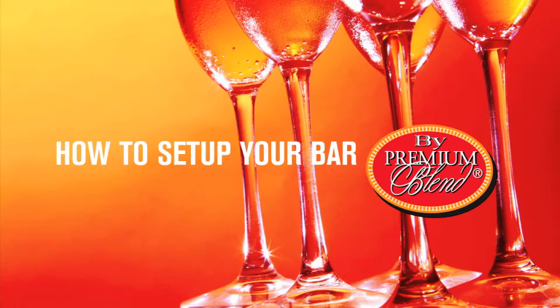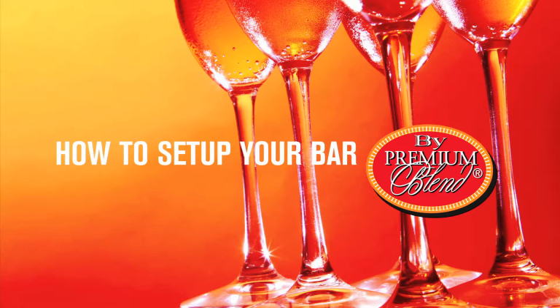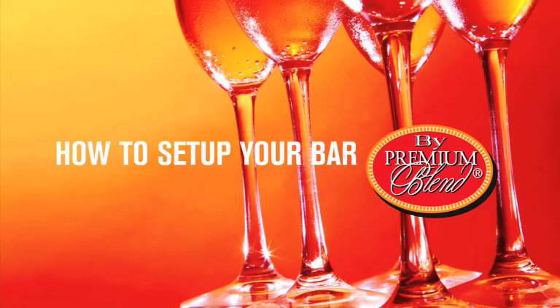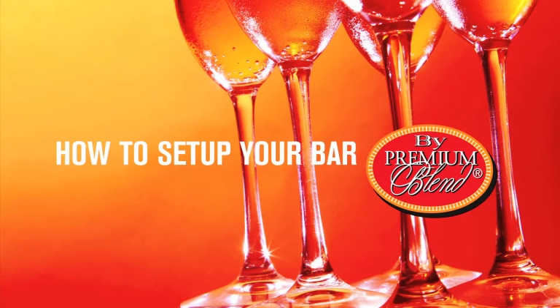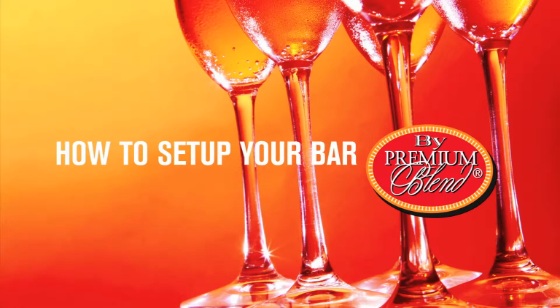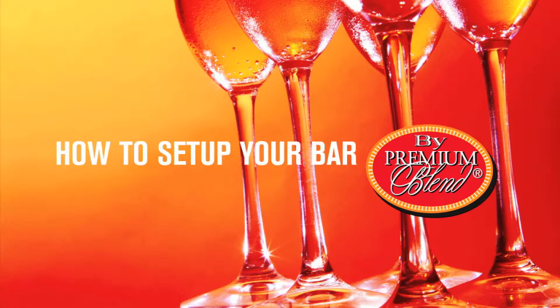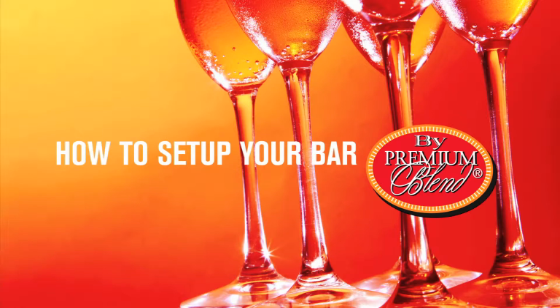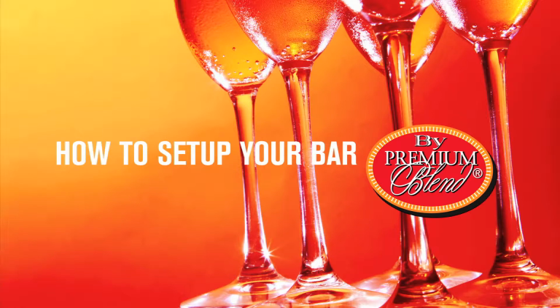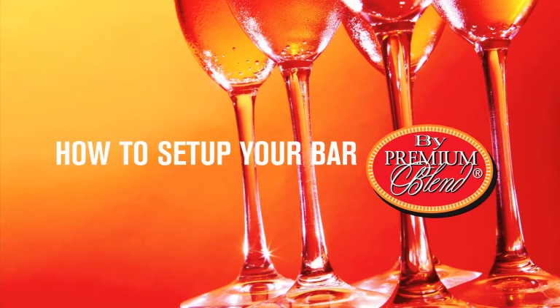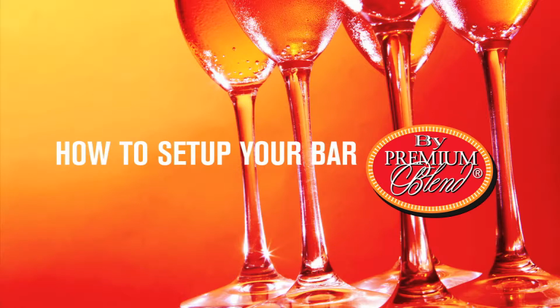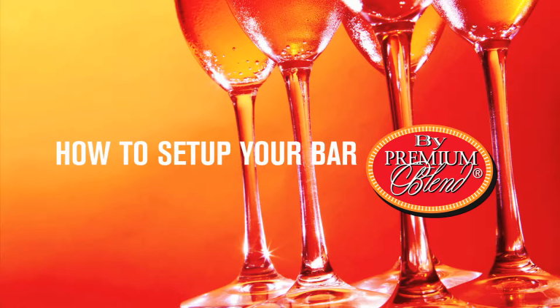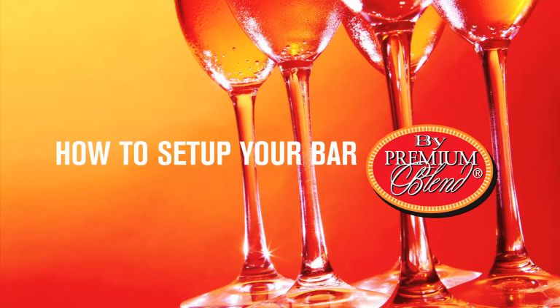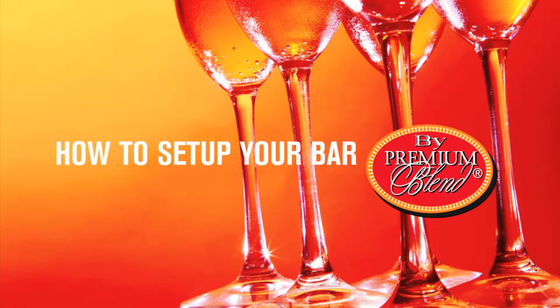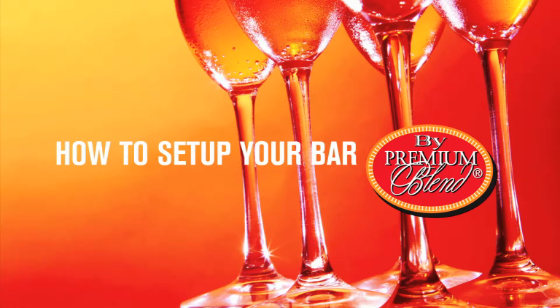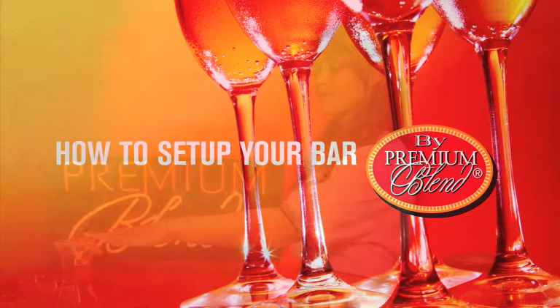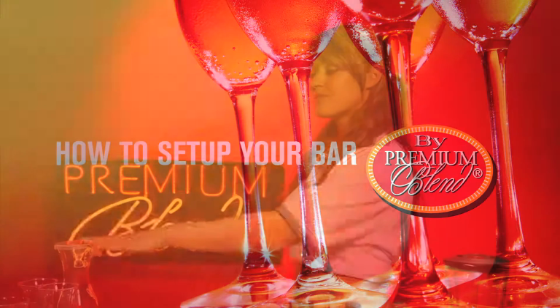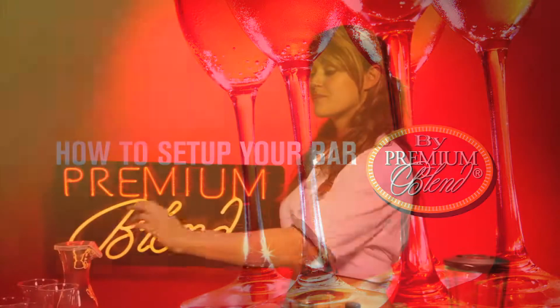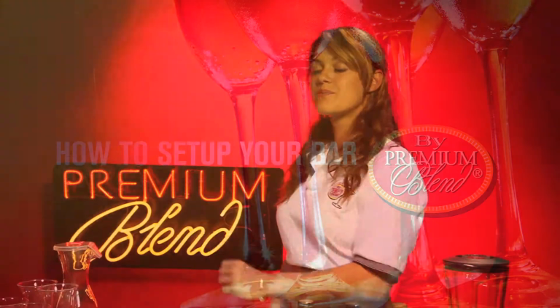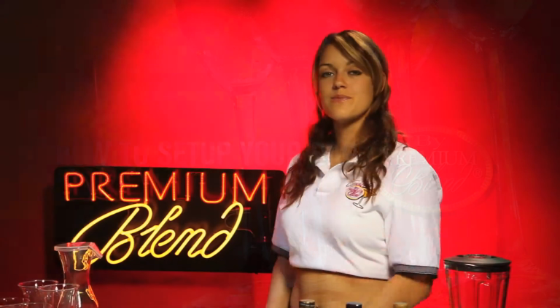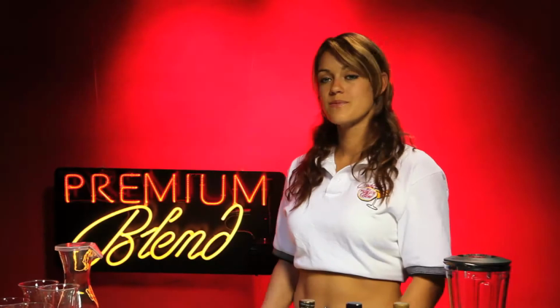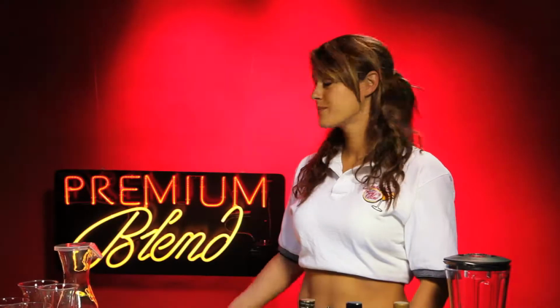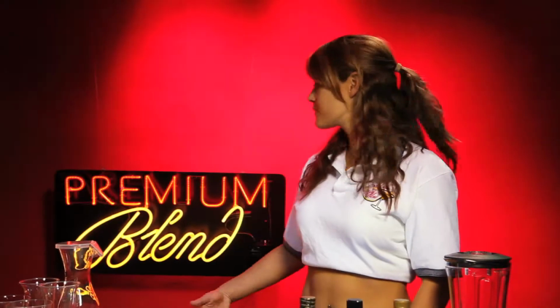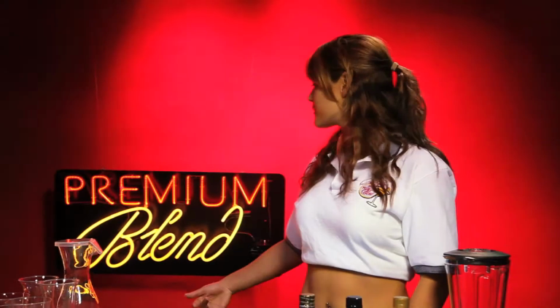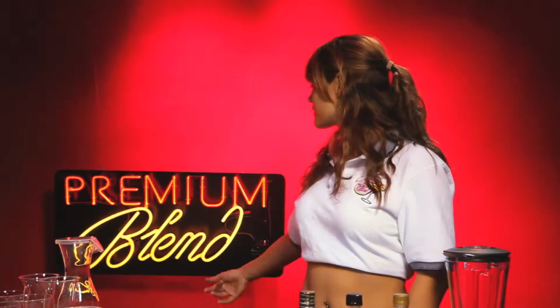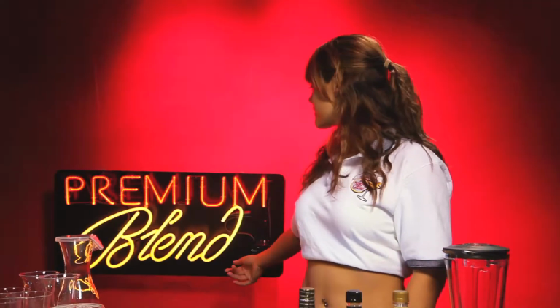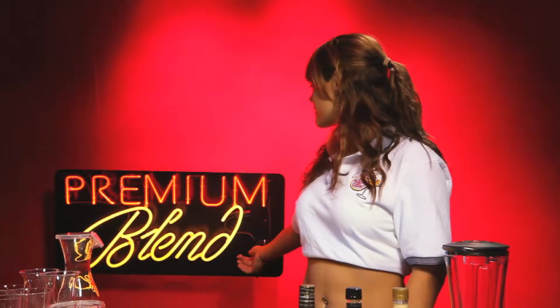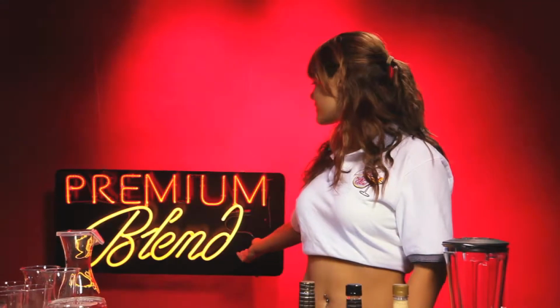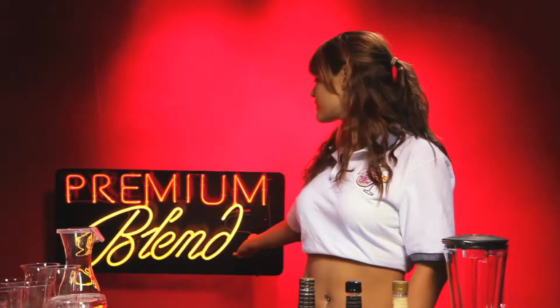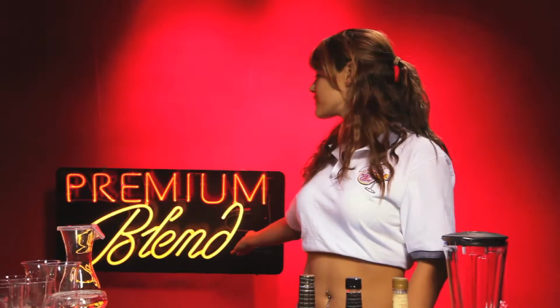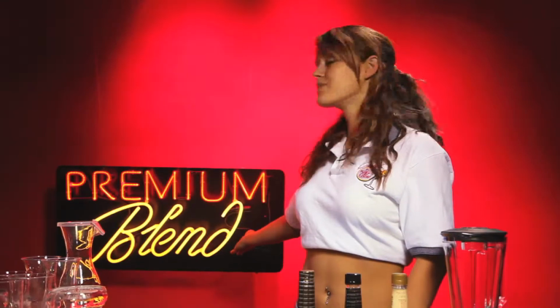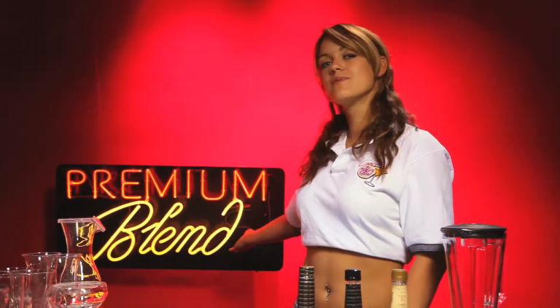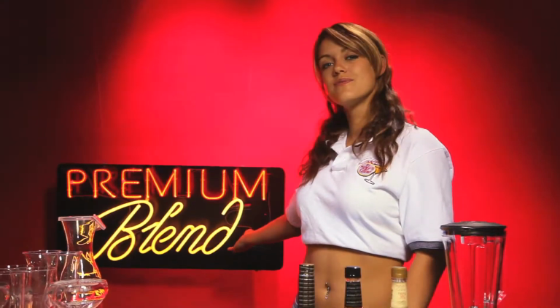This video is about how to set up your bar to make consistently great cocktails with Premium Blend products.